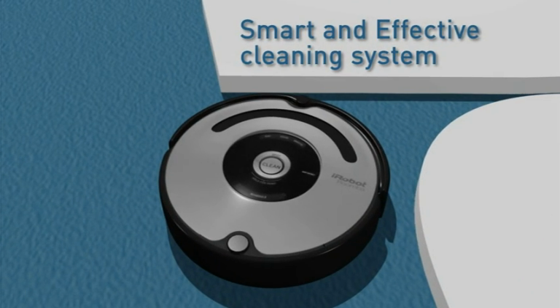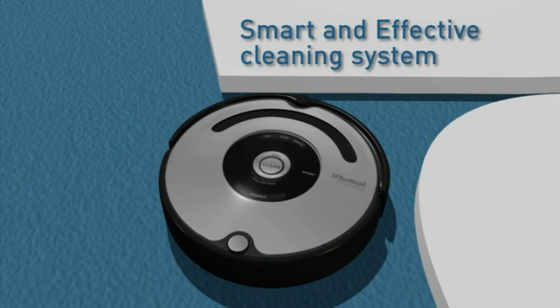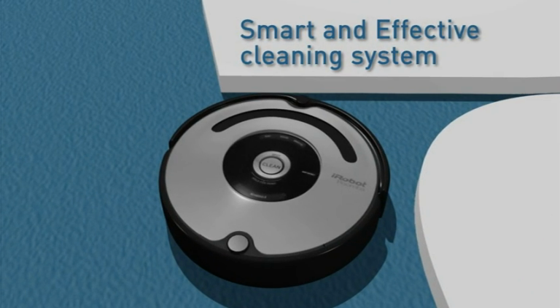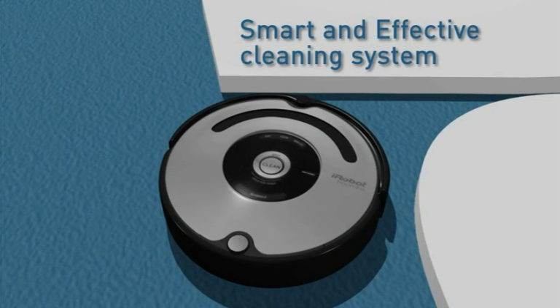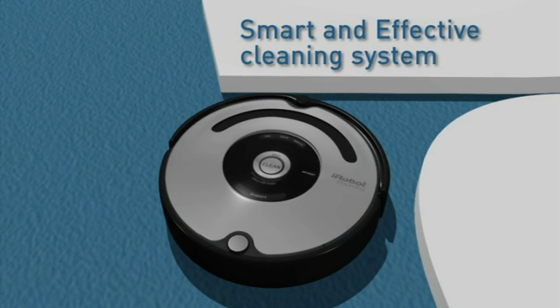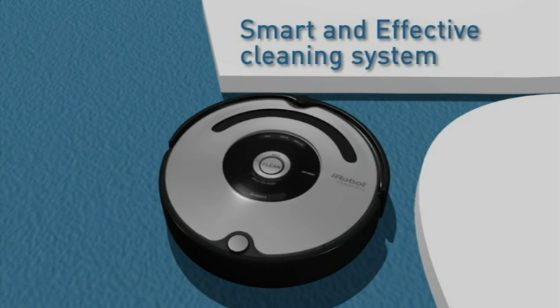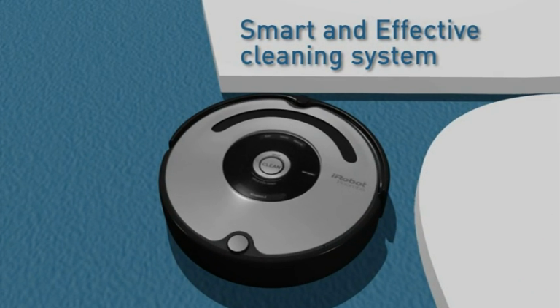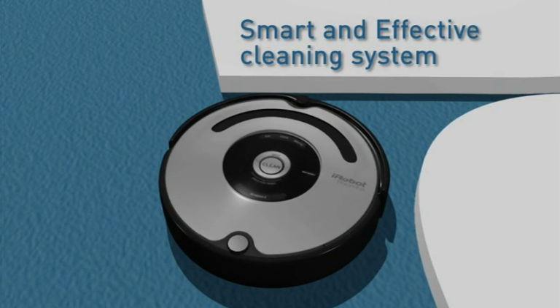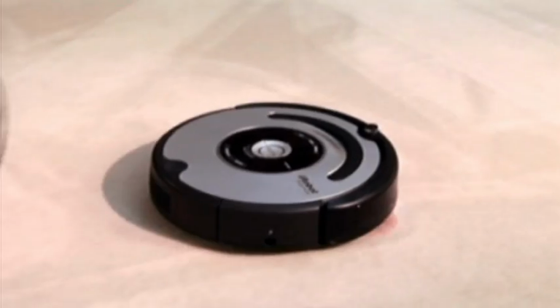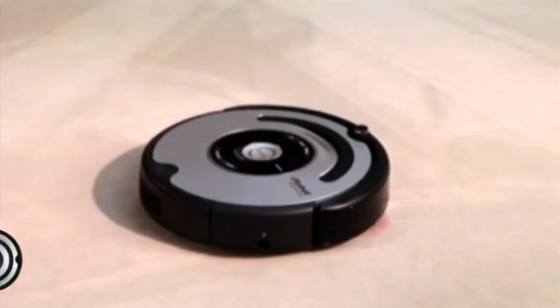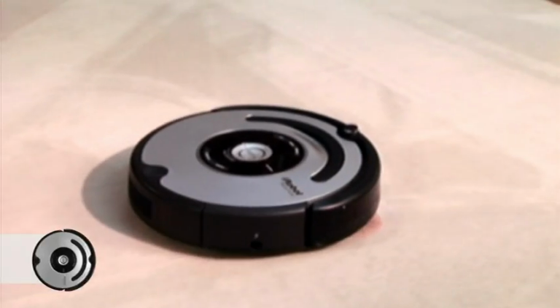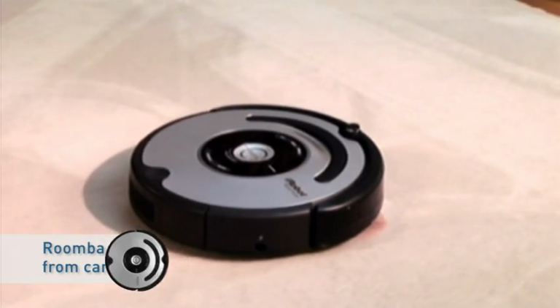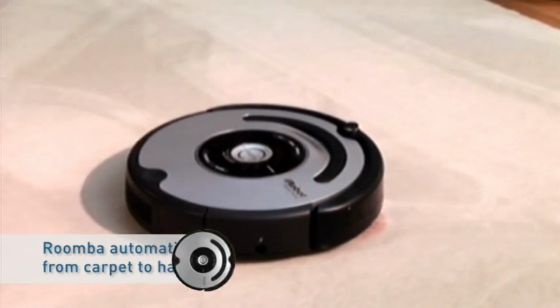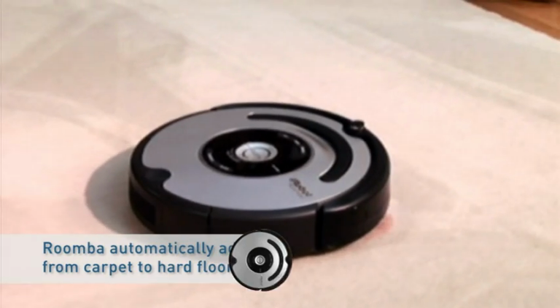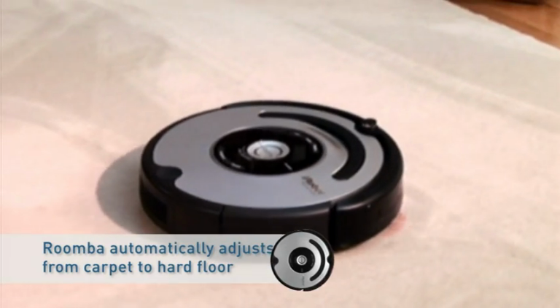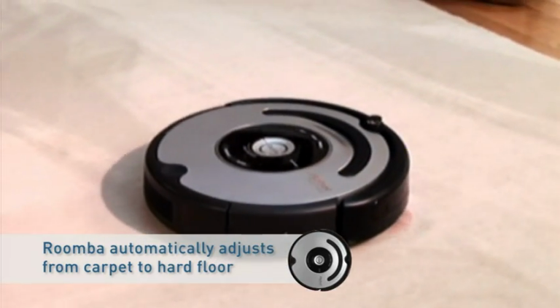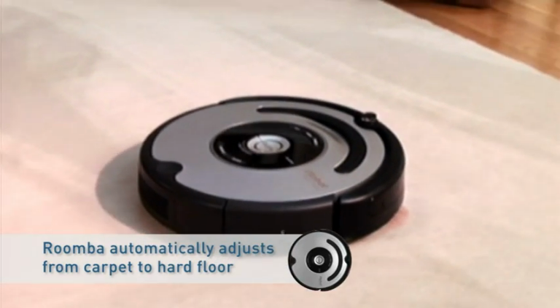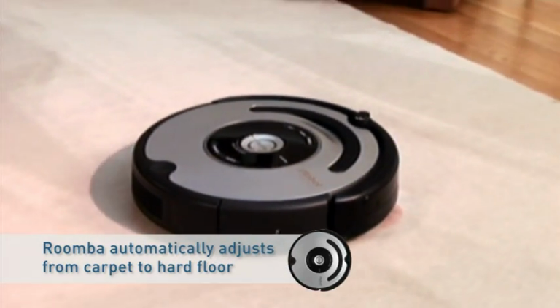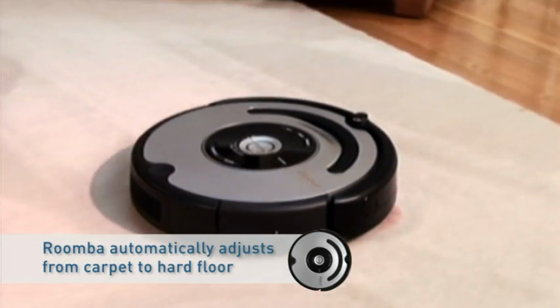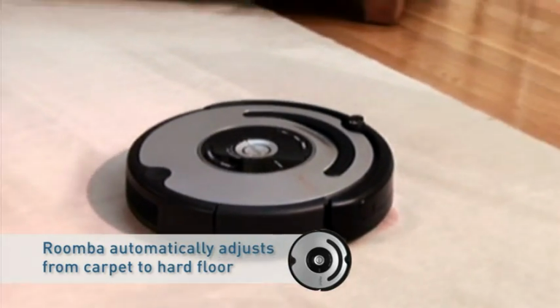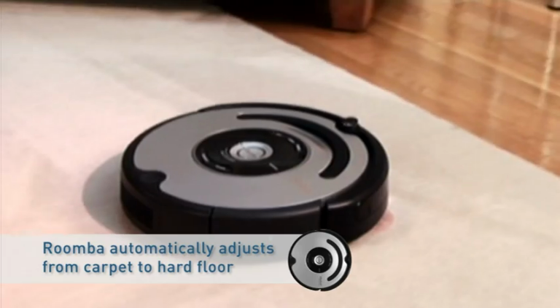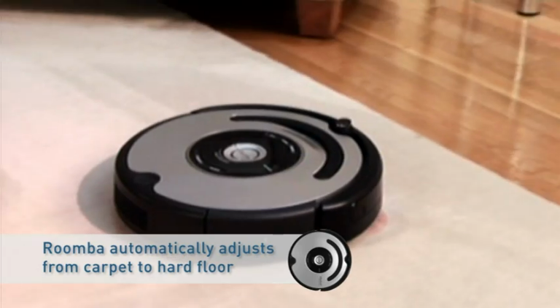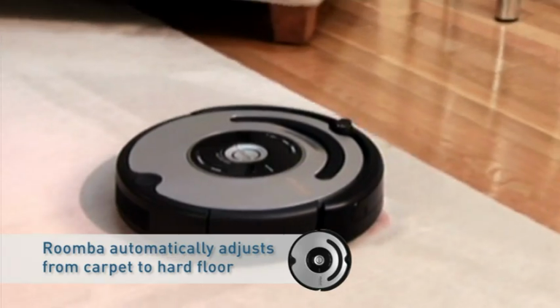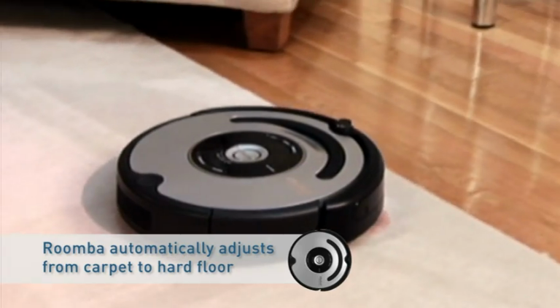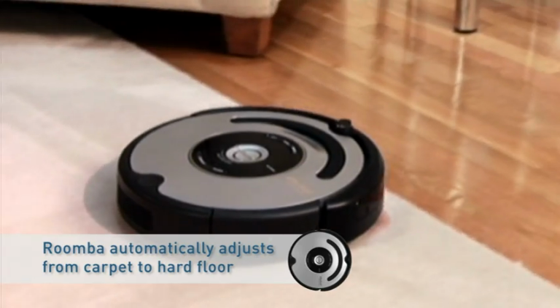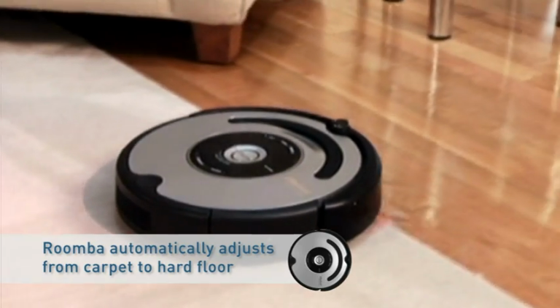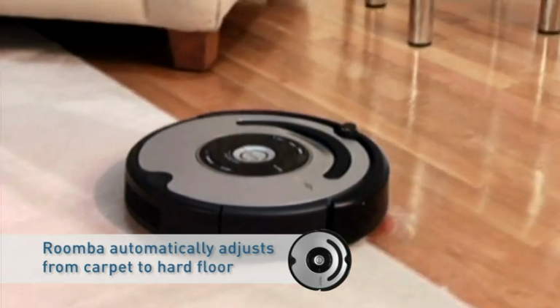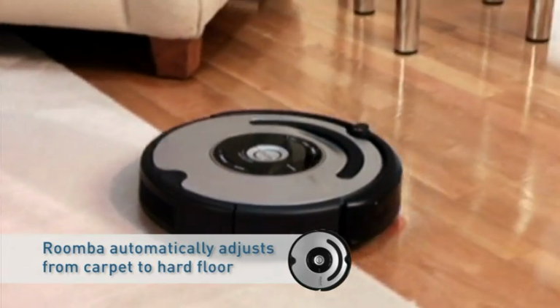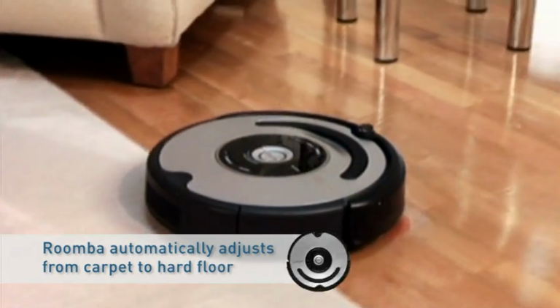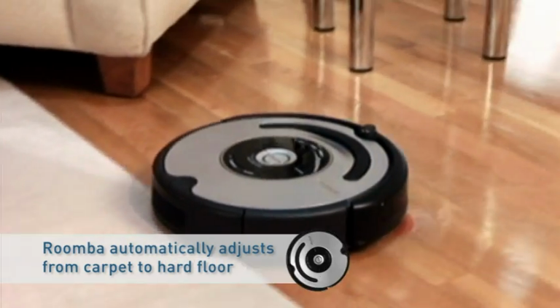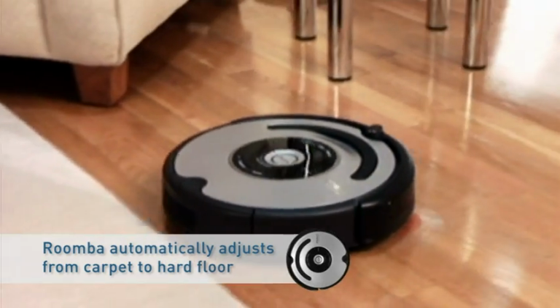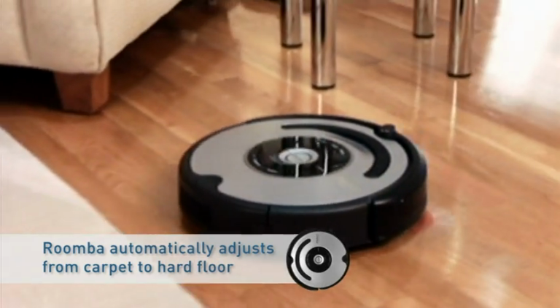Smart and efficient, Roomba self-adjusts from carpet to hard floors by adjusting its cleaning head.